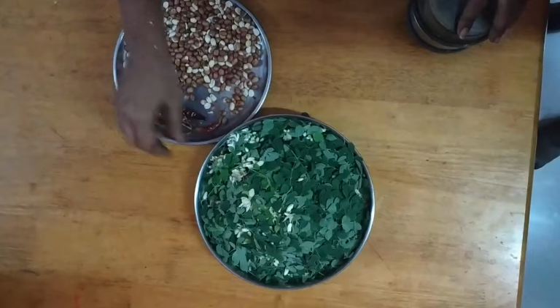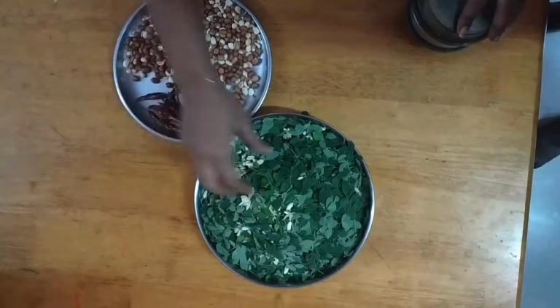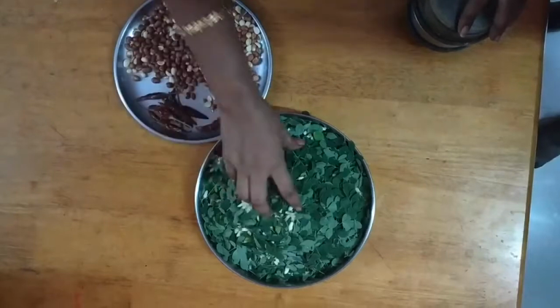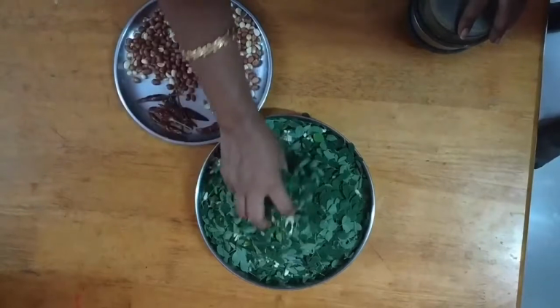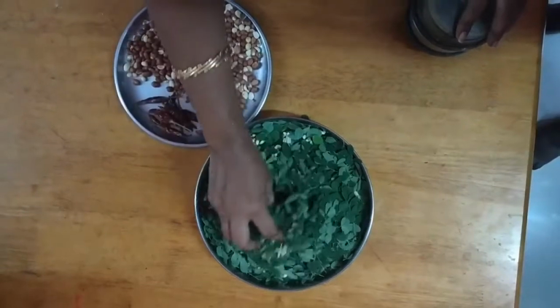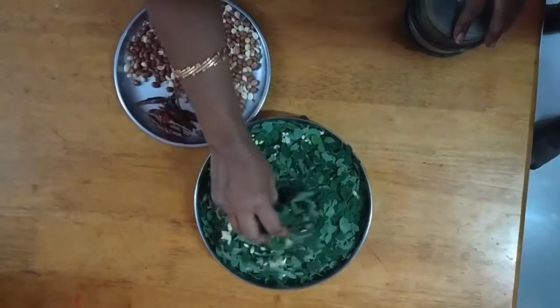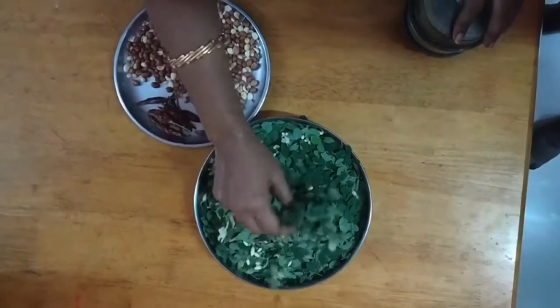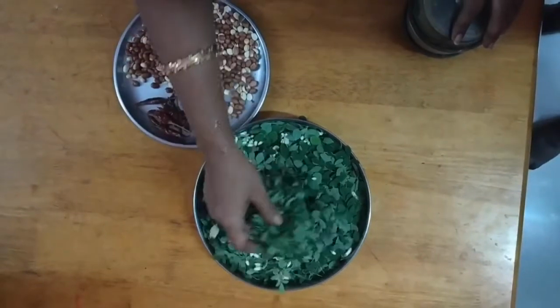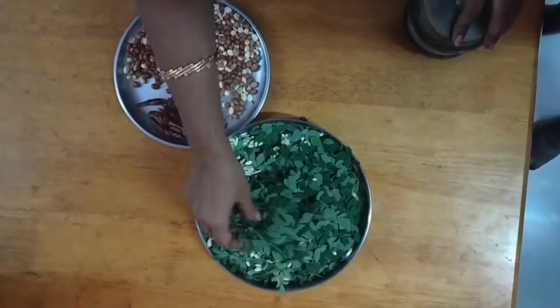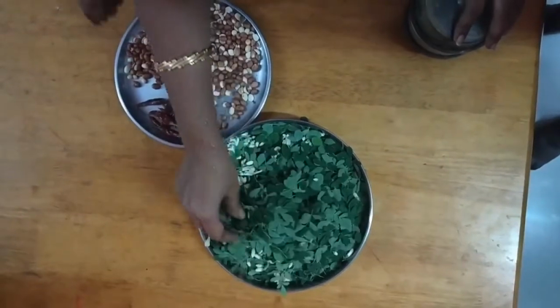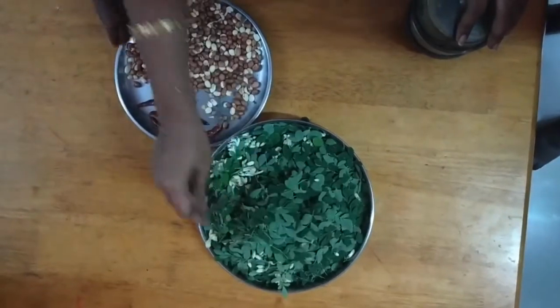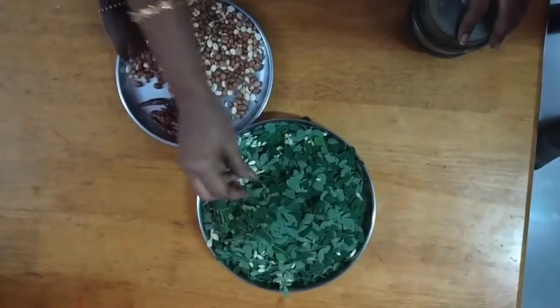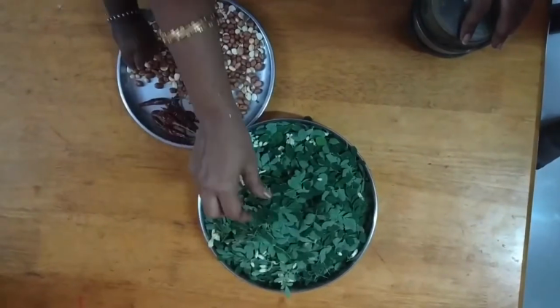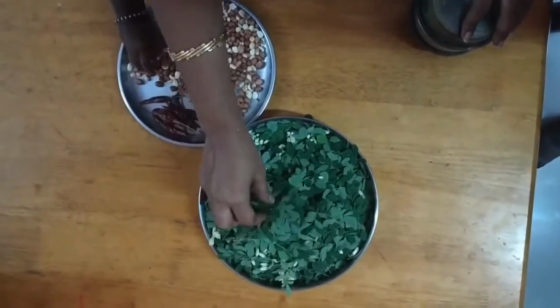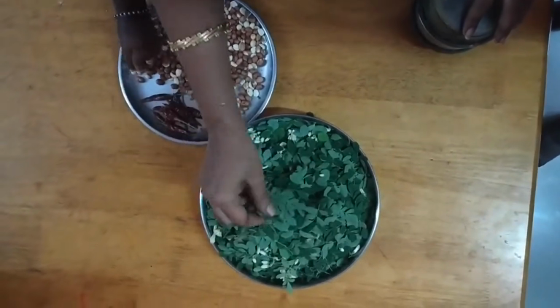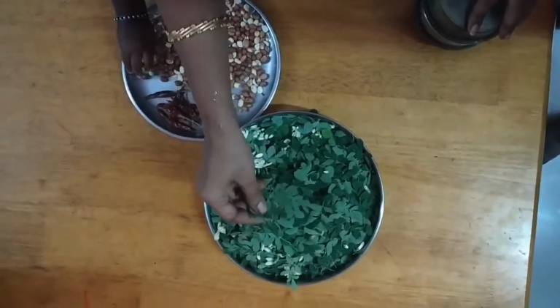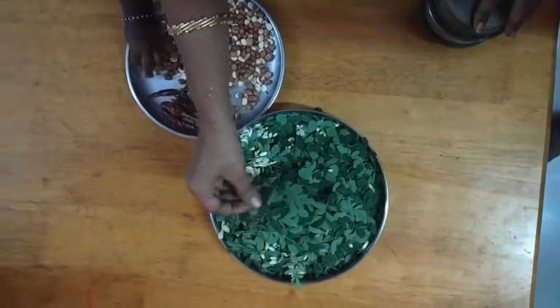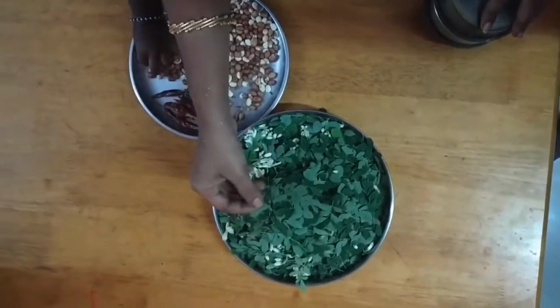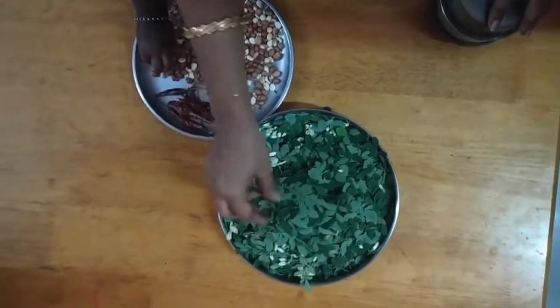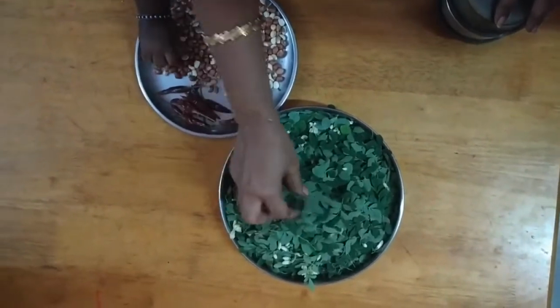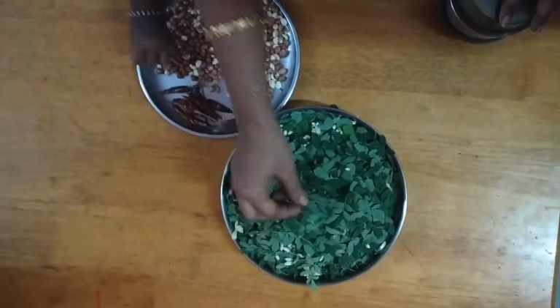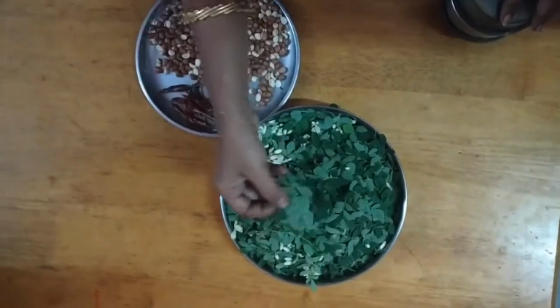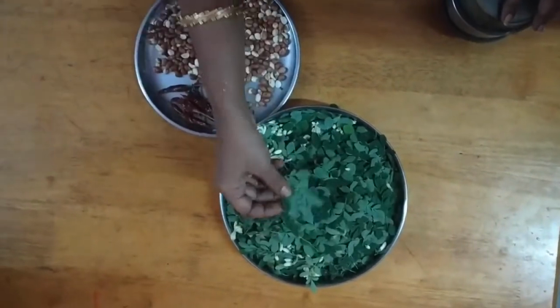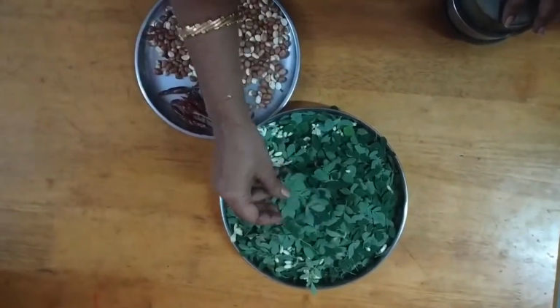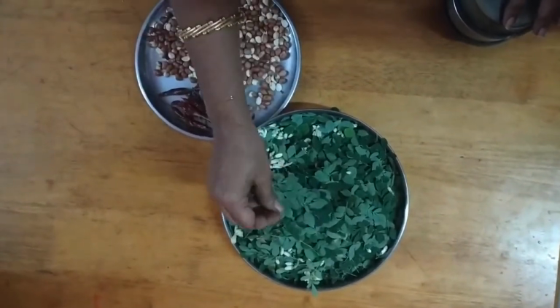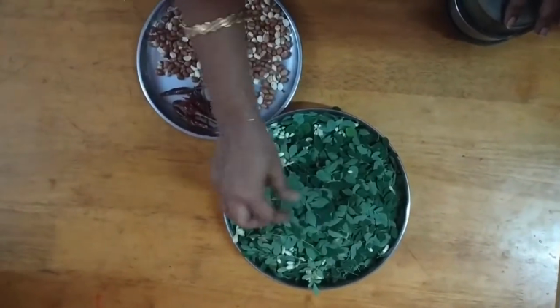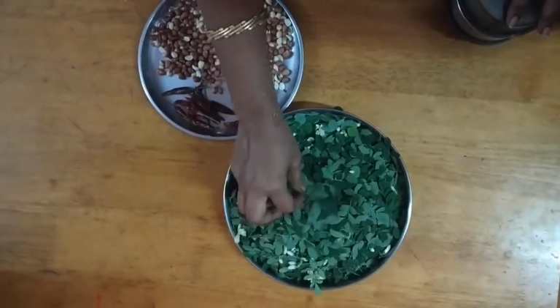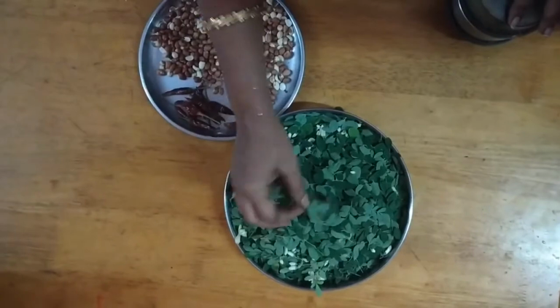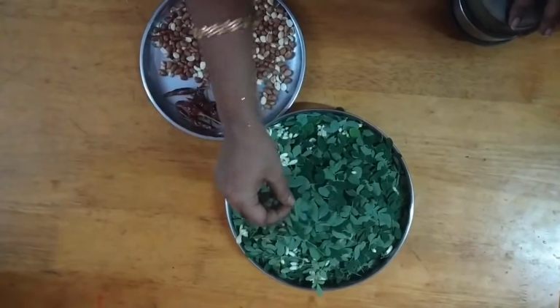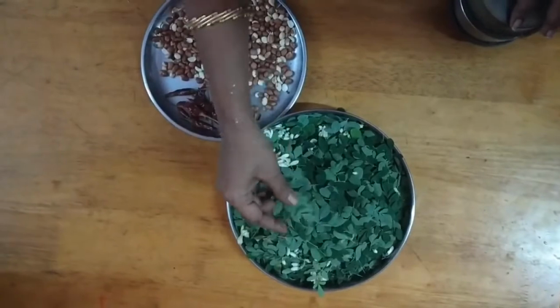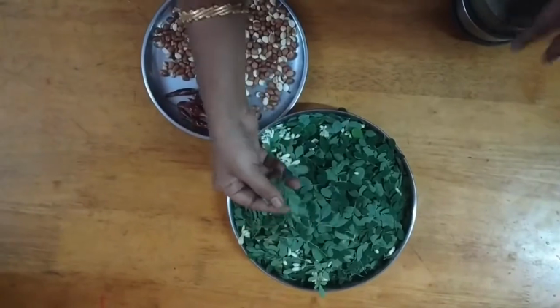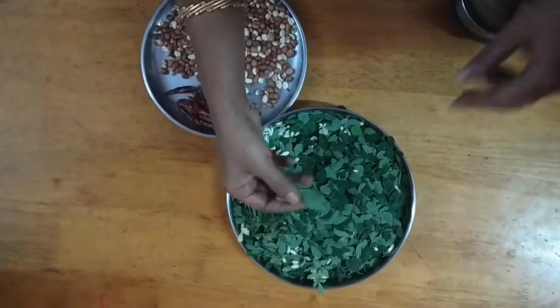Let's talk about this video. Look at this dog's murengakira — it's very healthy food.